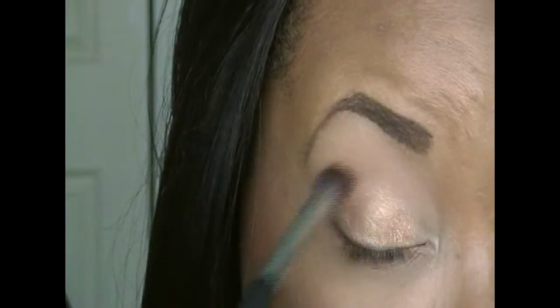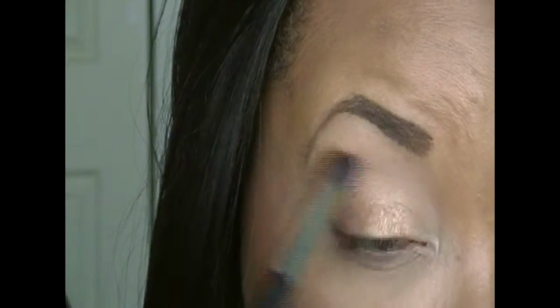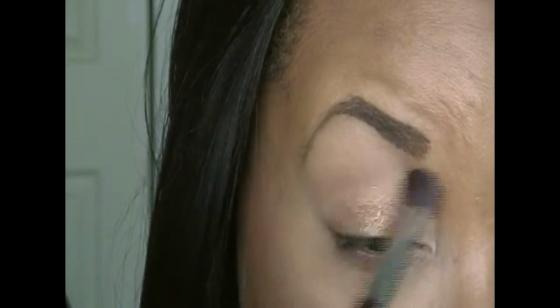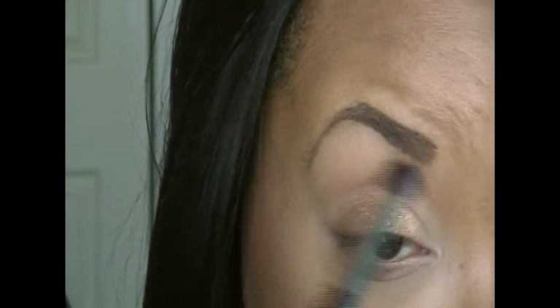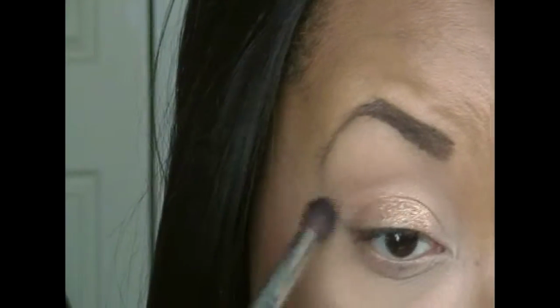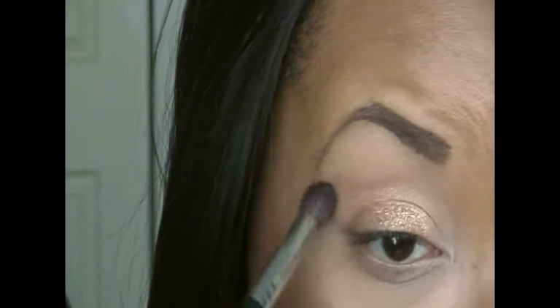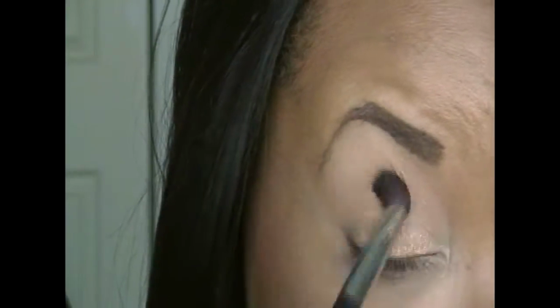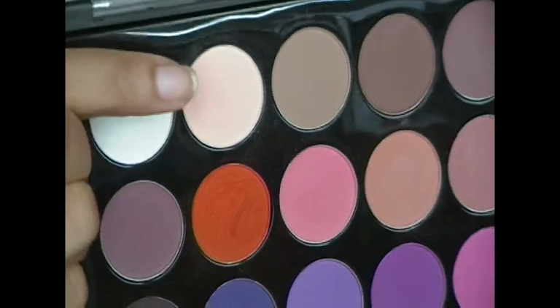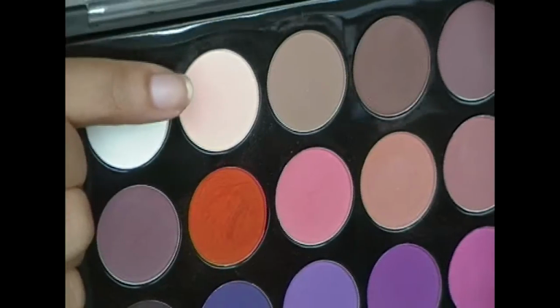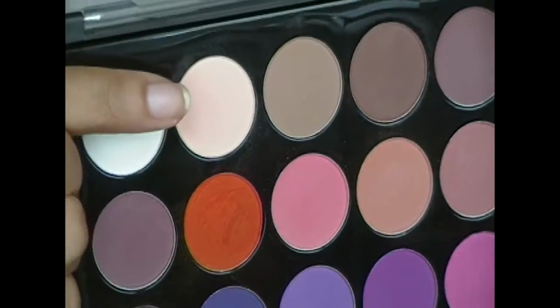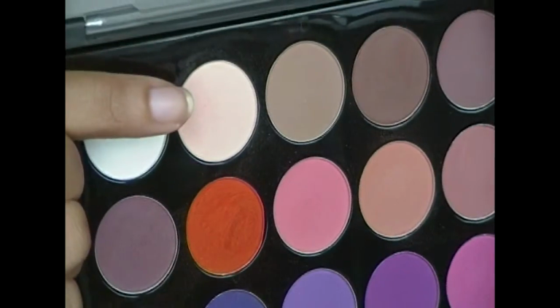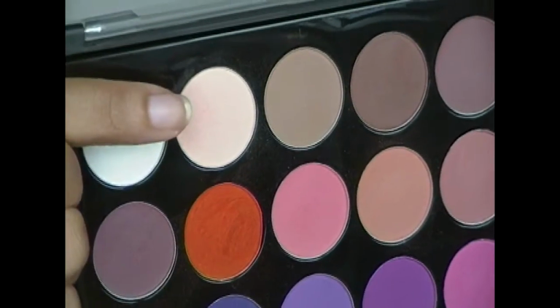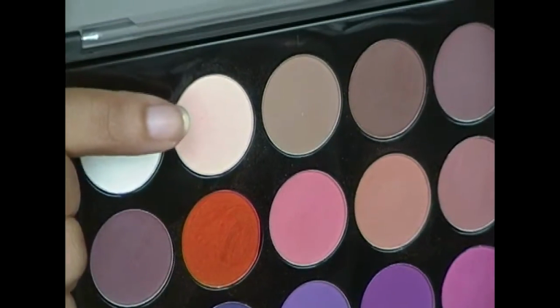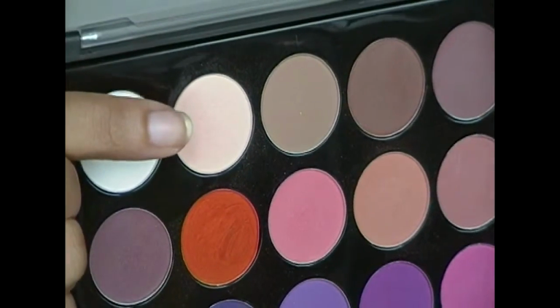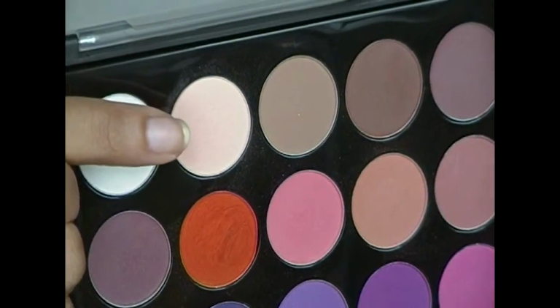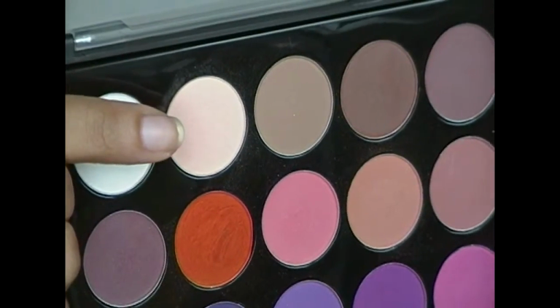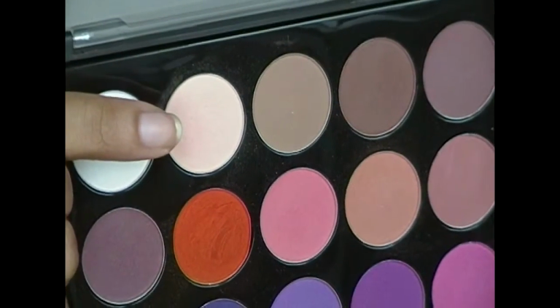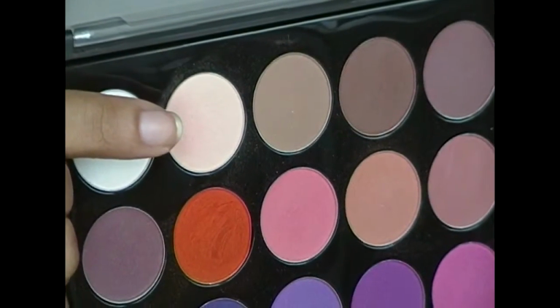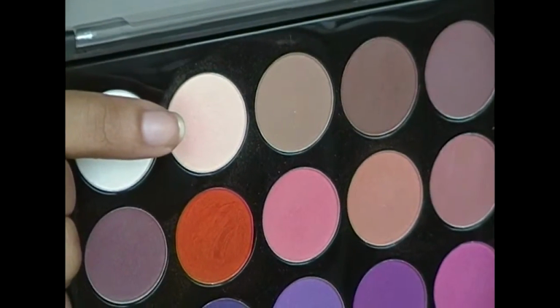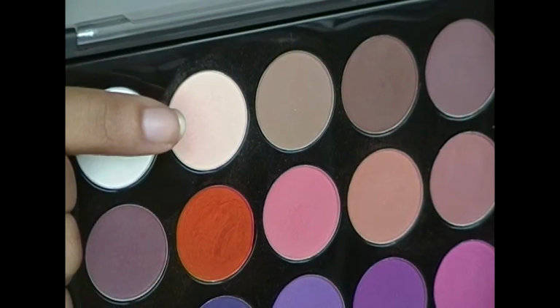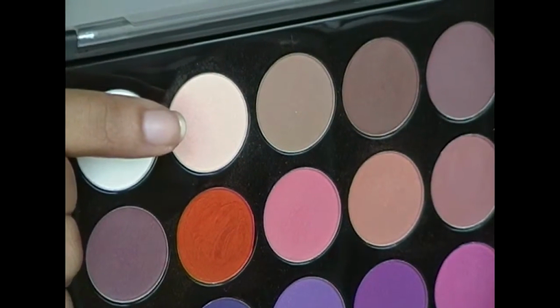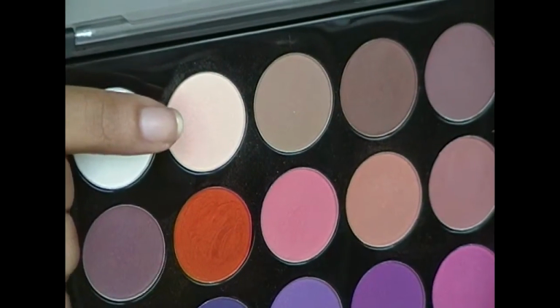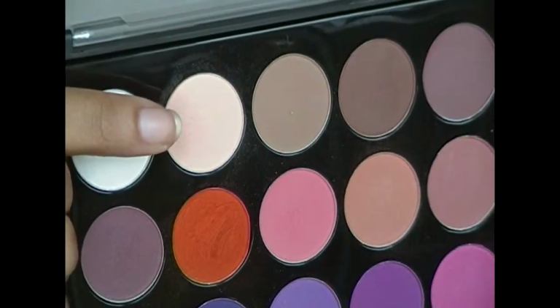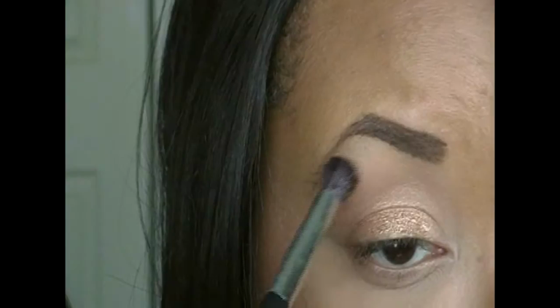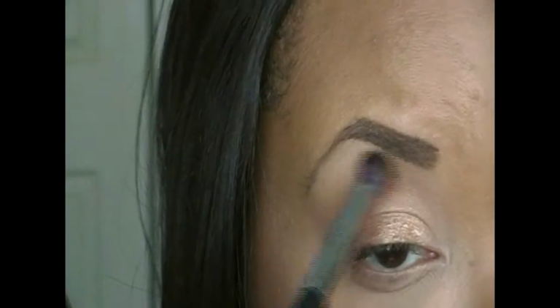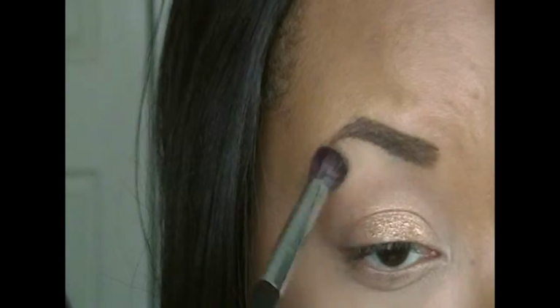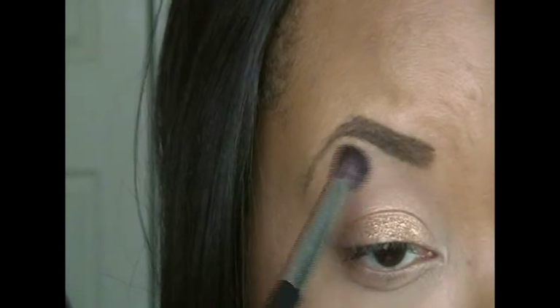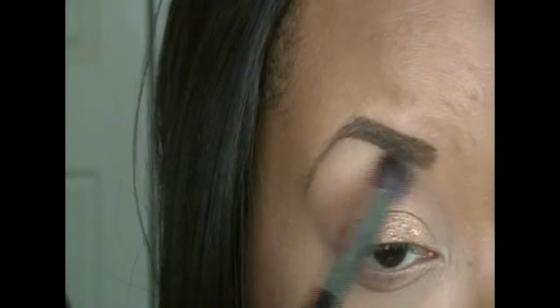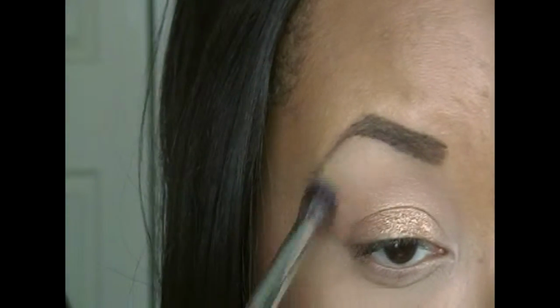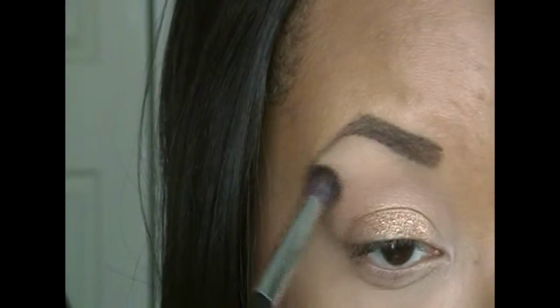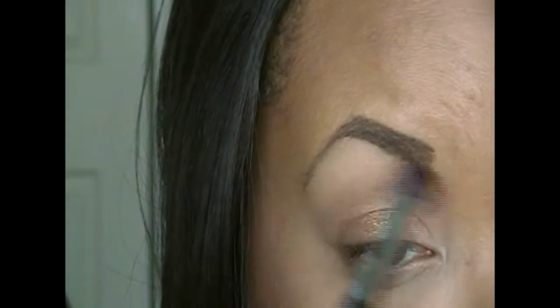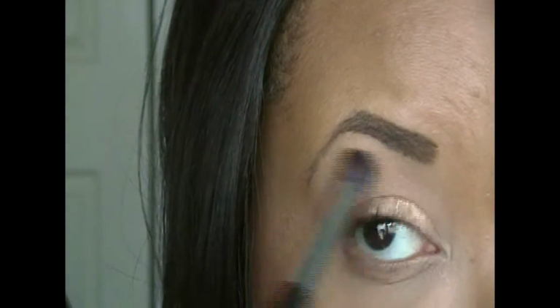Now for highlight, I'm taking that light peach color in the Modern Mass palette again and I'm just going to be applying that on my brow bone.